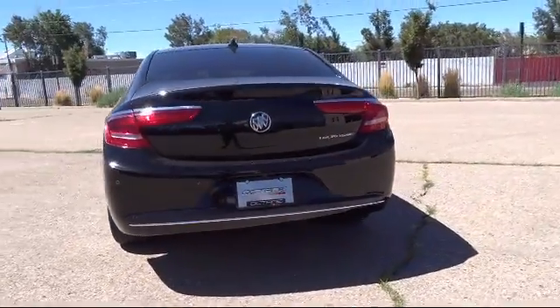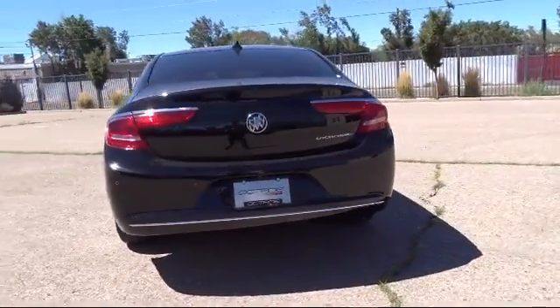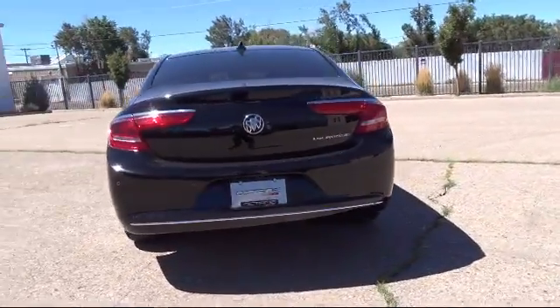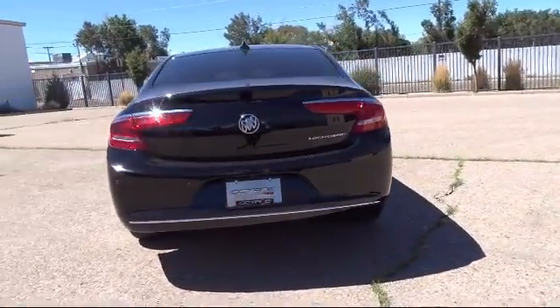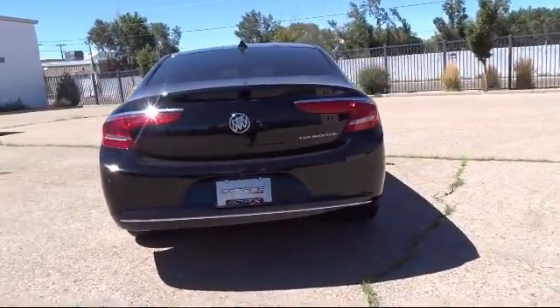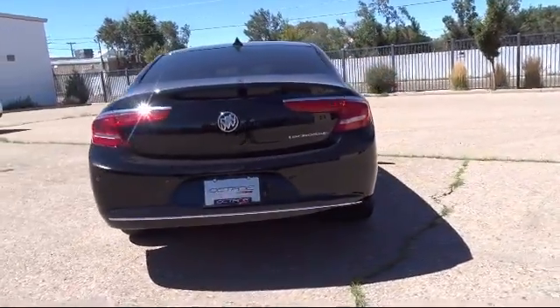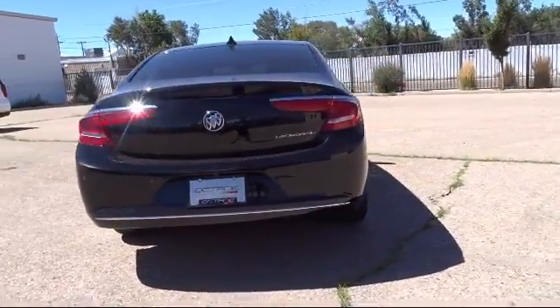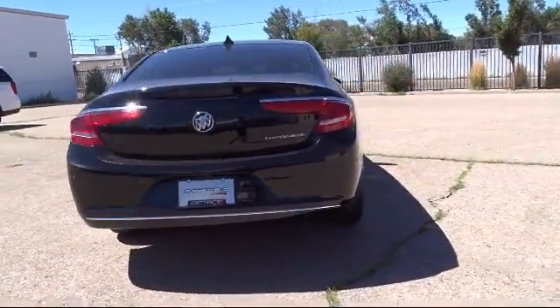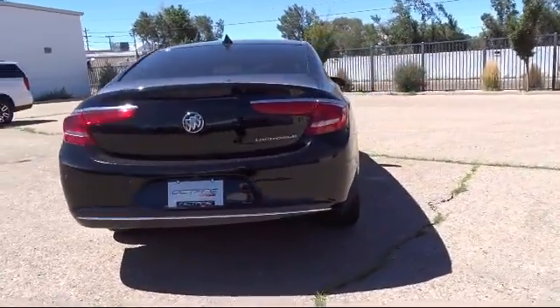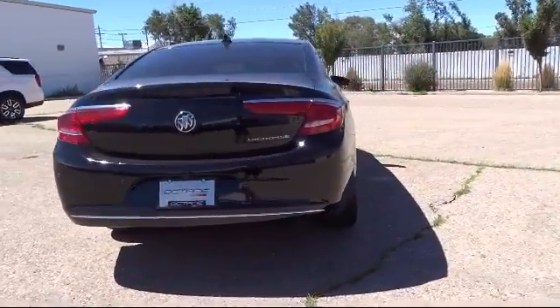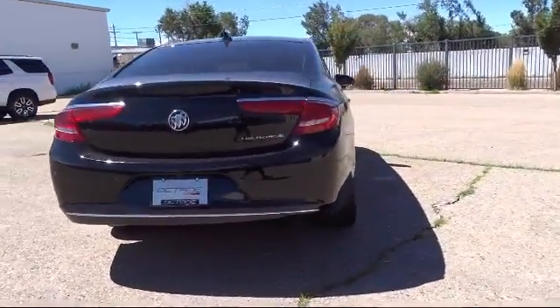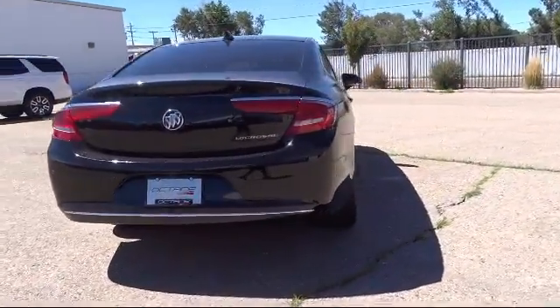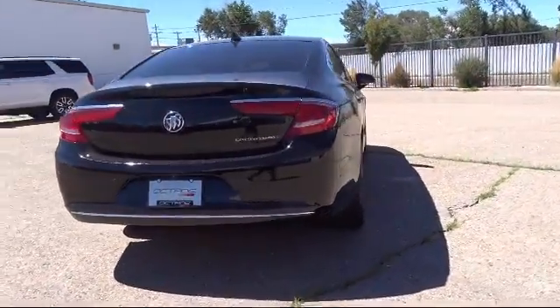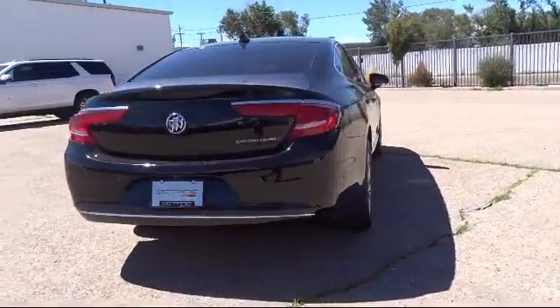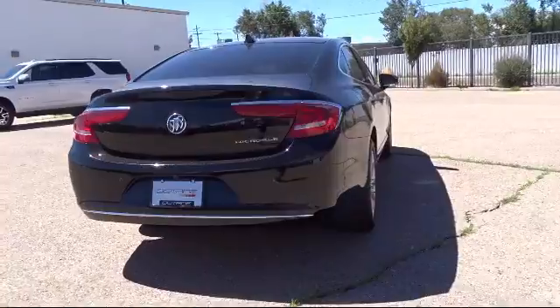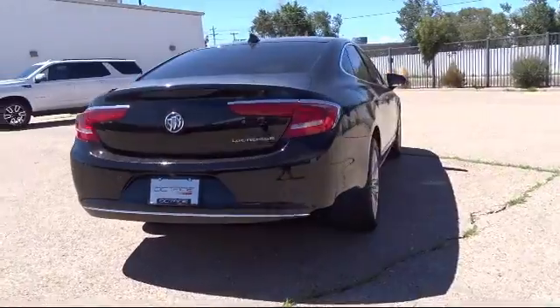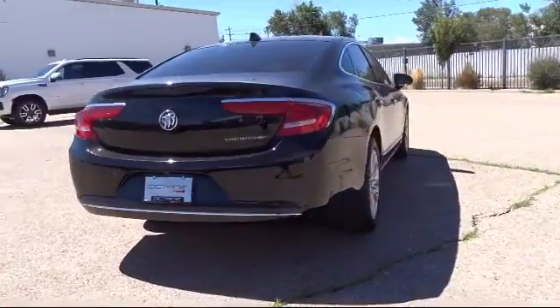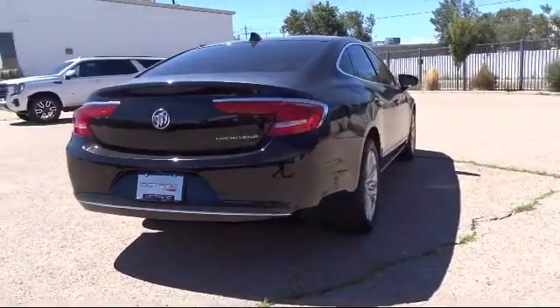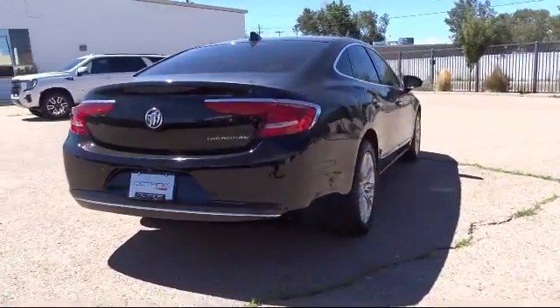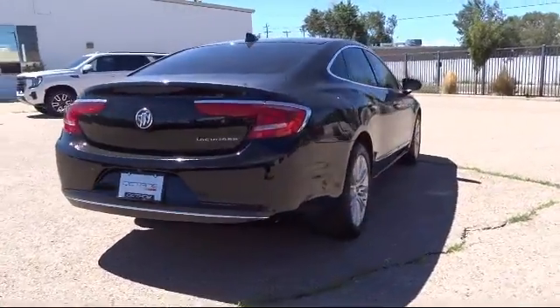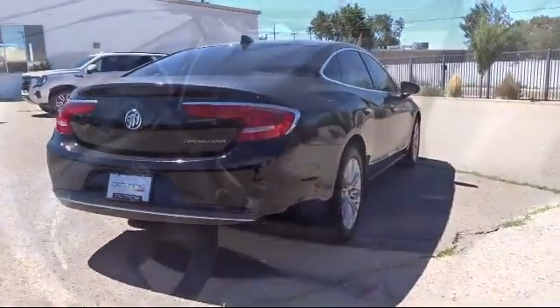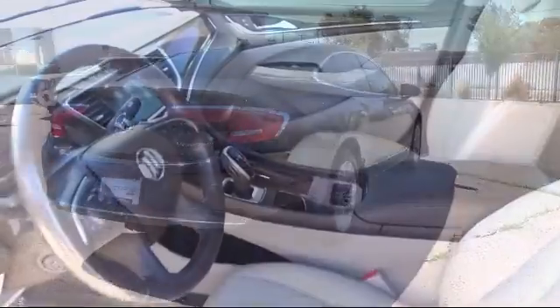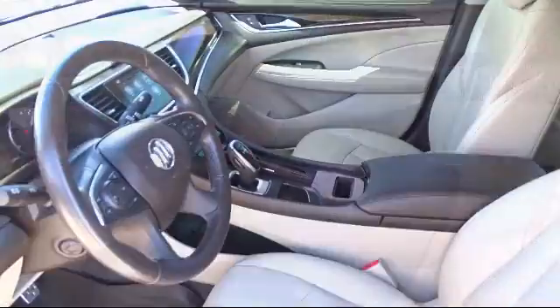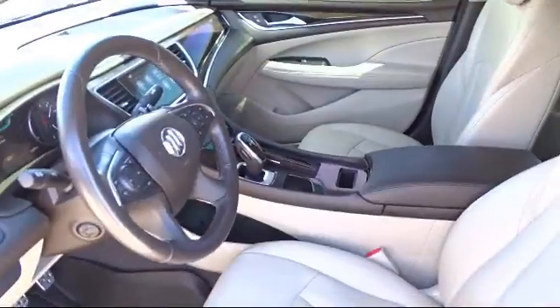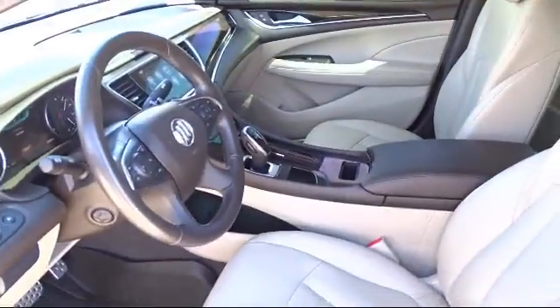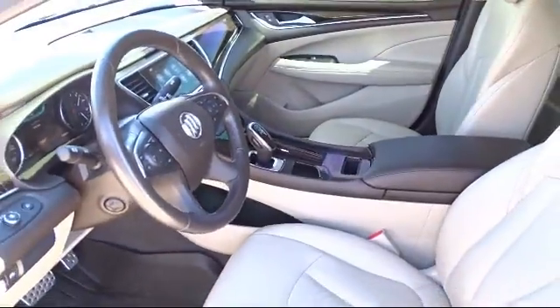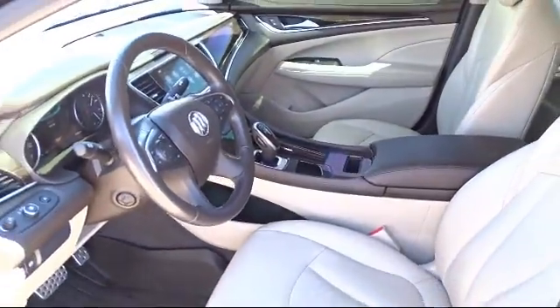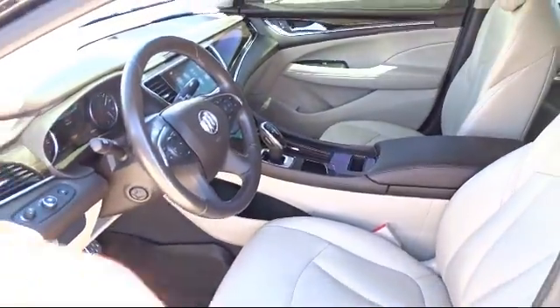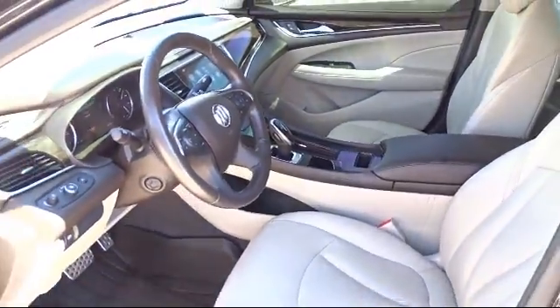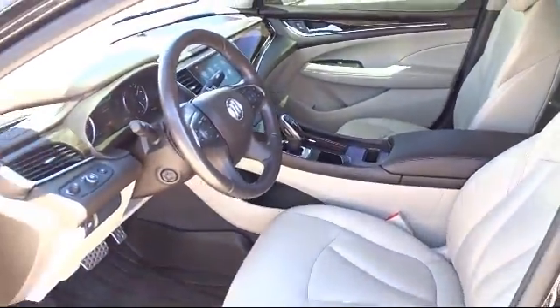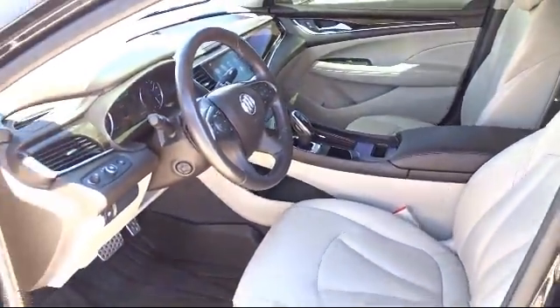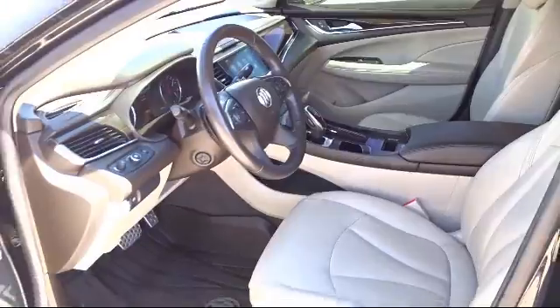Leatherette, split fold-down rear seat, and has less than 45,000 miles on the odometer.